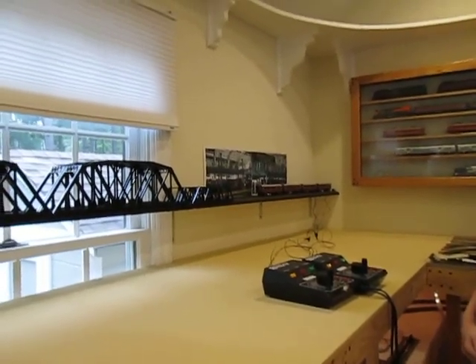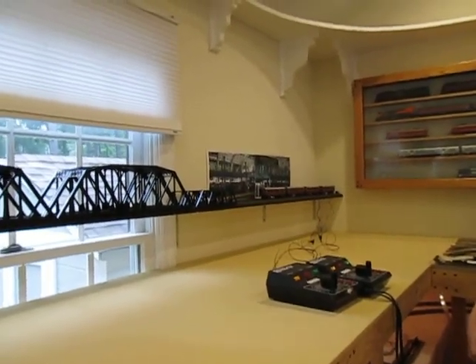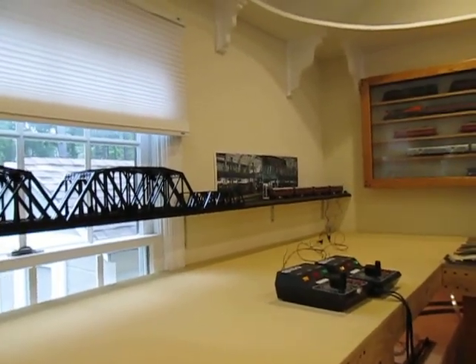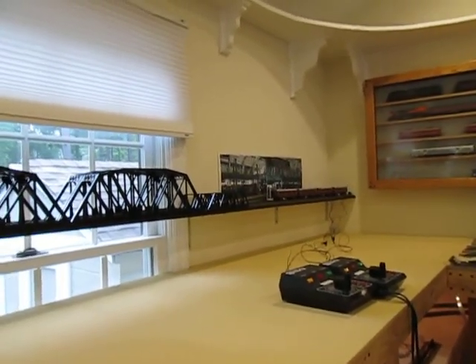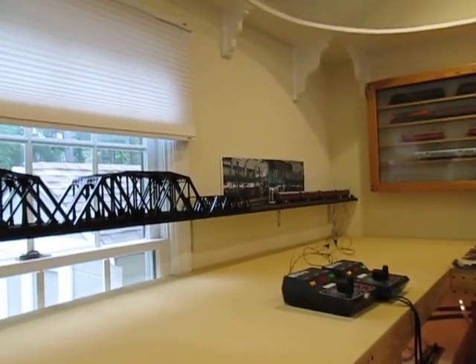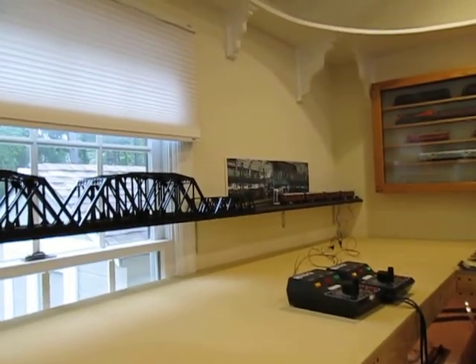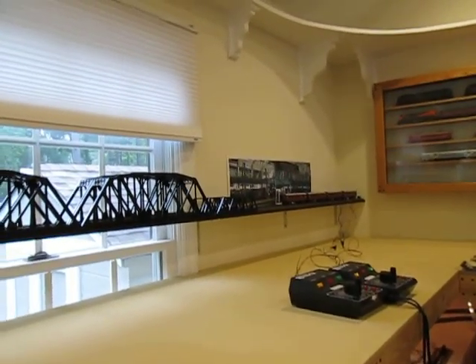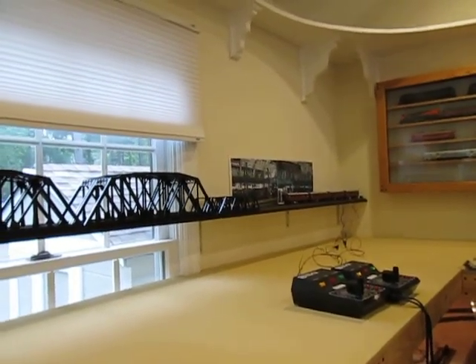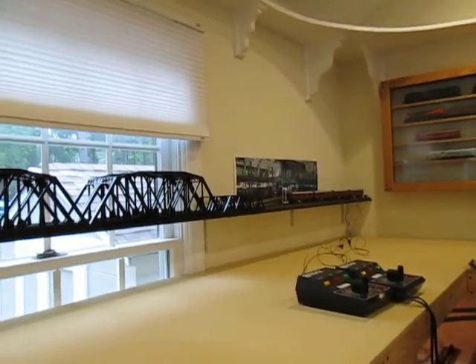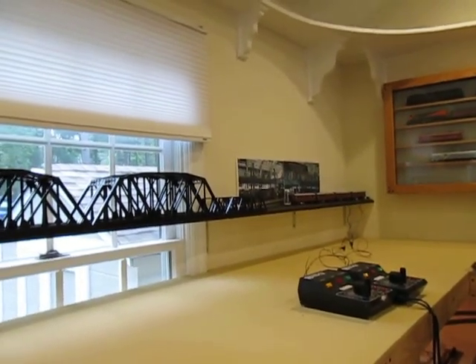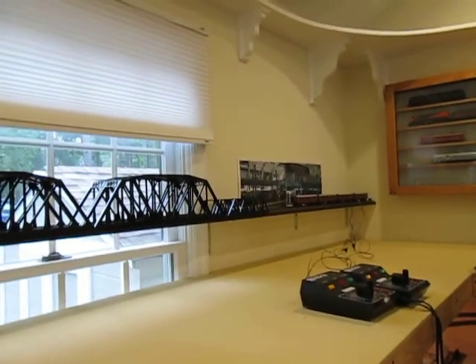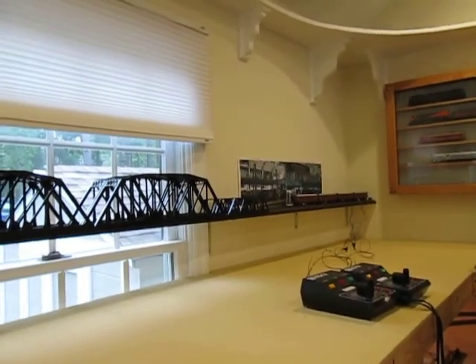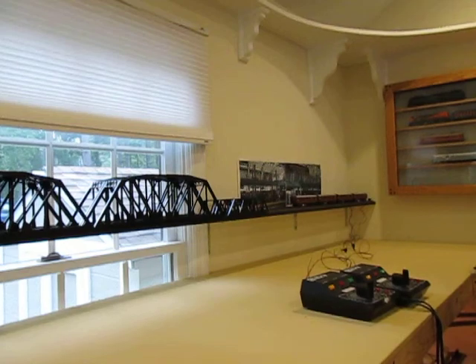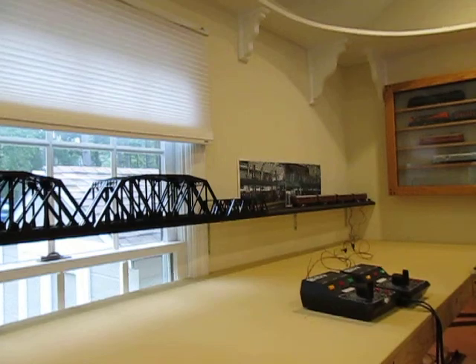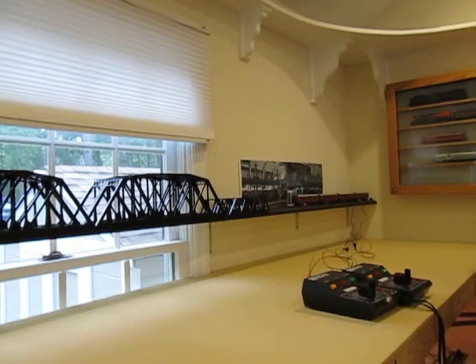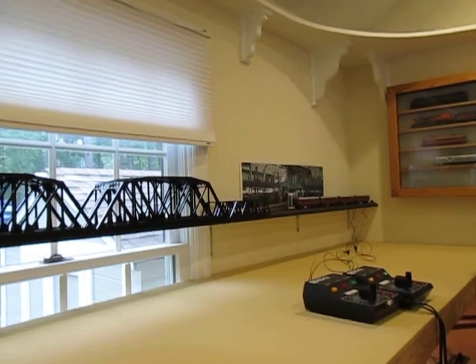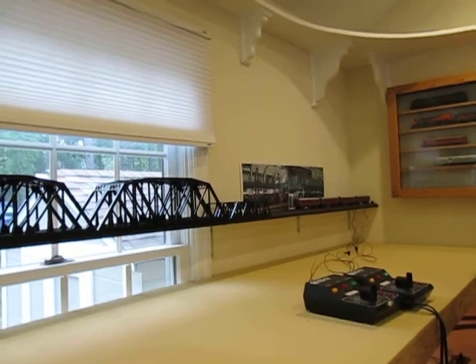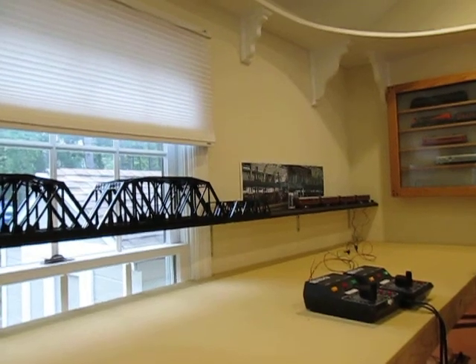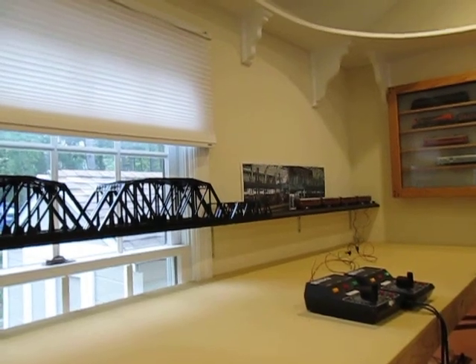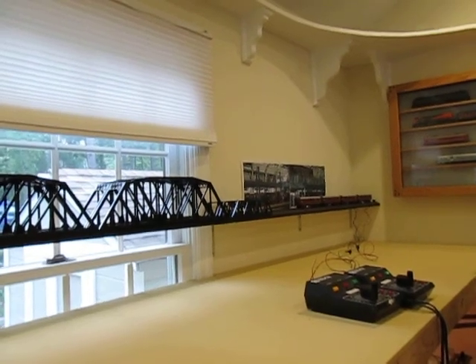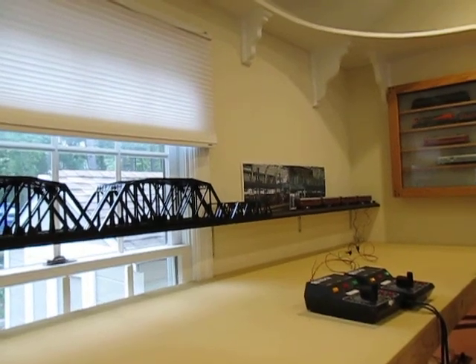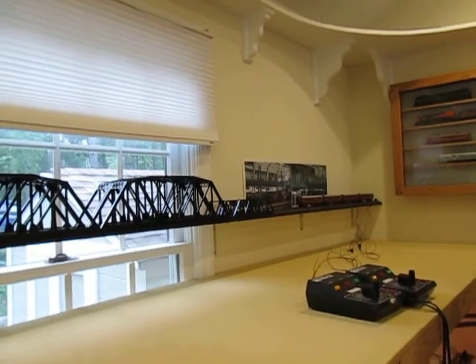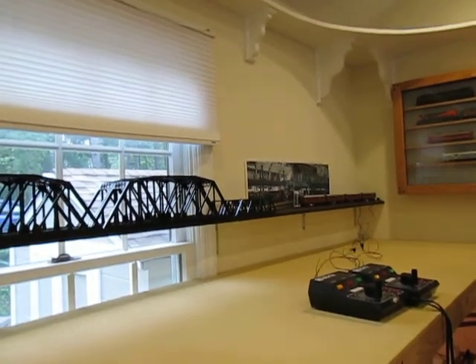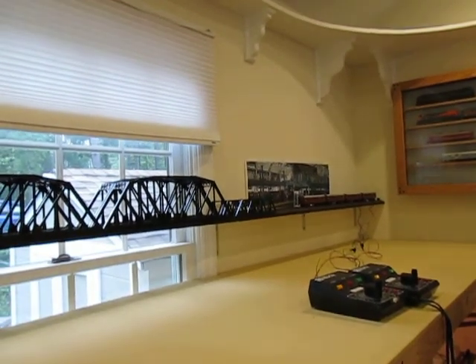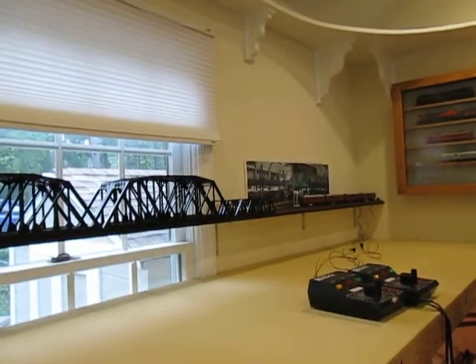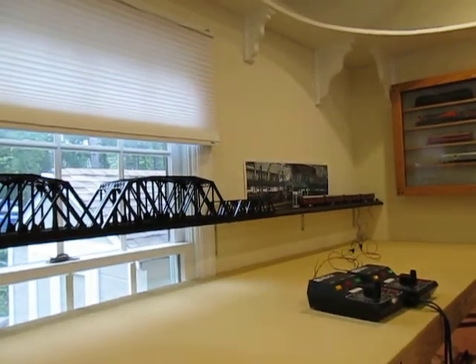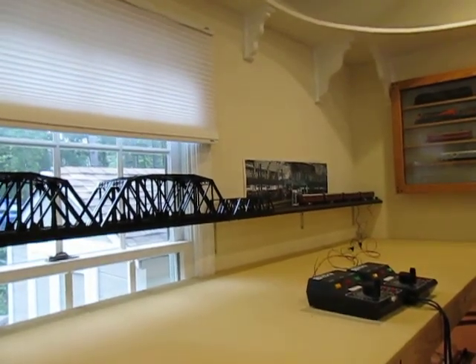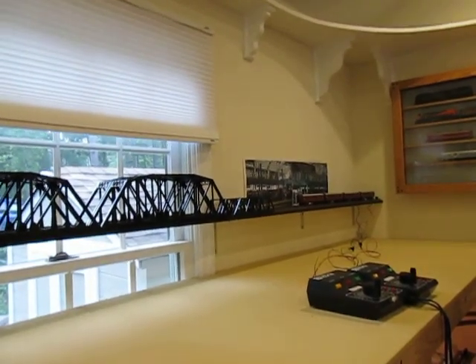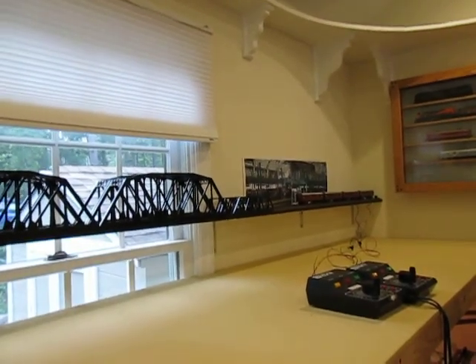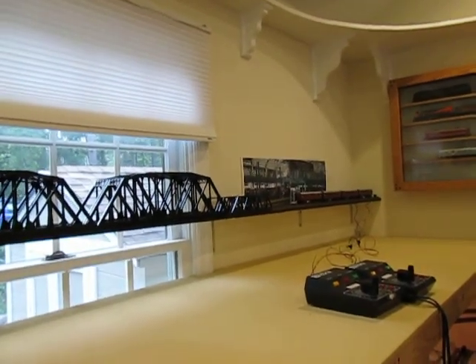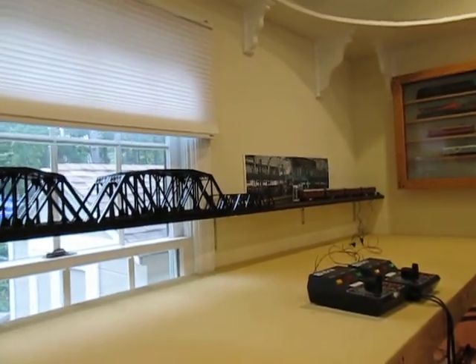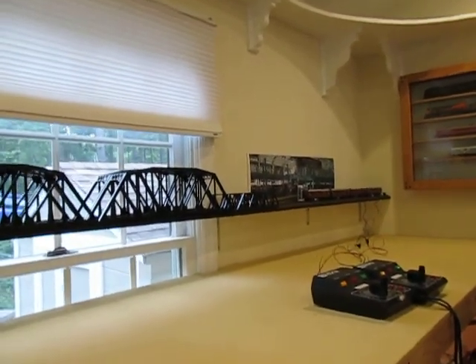Hey everyone, it's Neil's Train Layout video update on the elevated subway line.